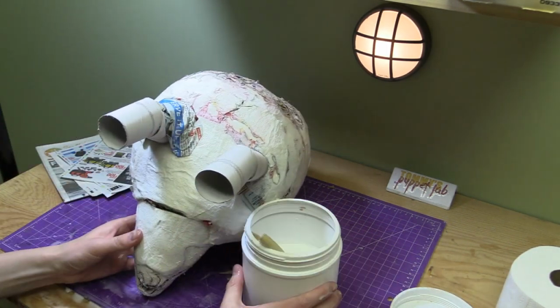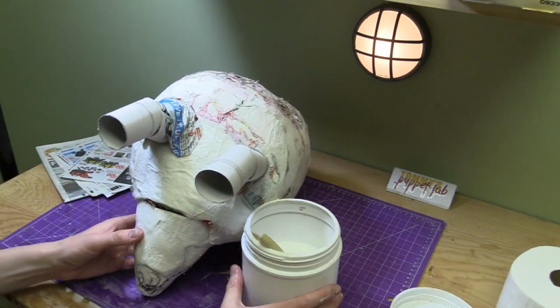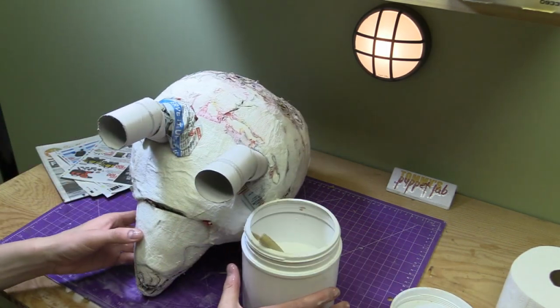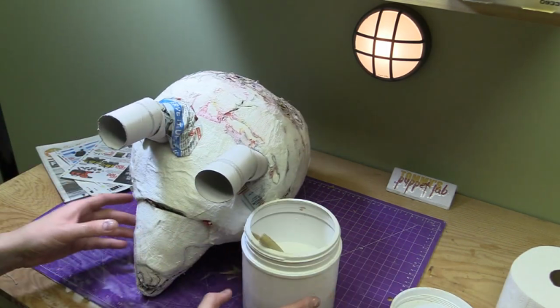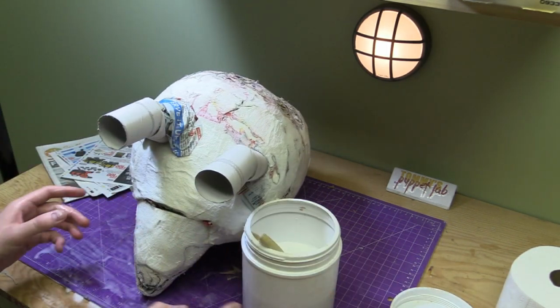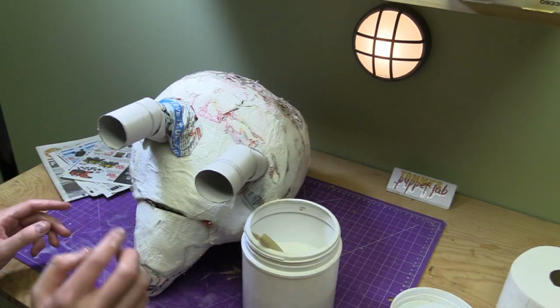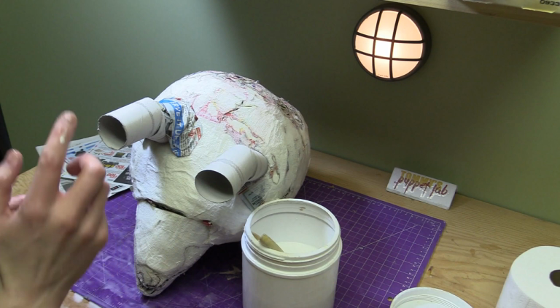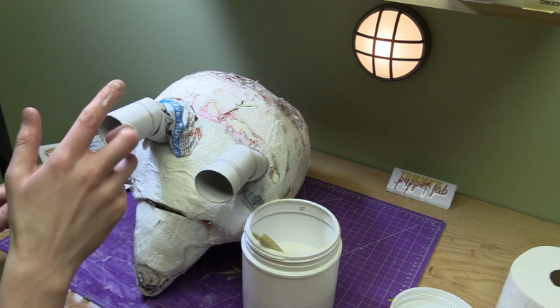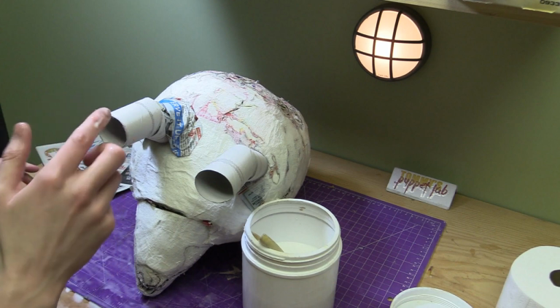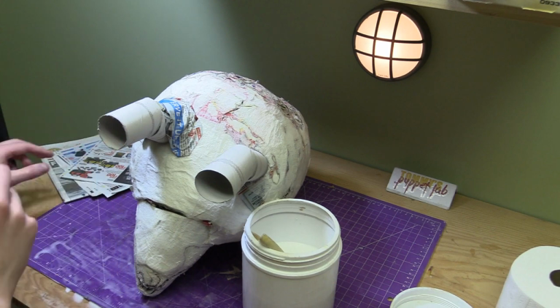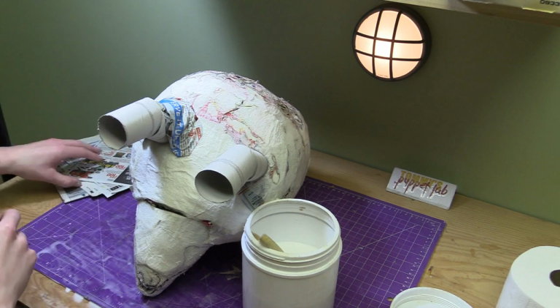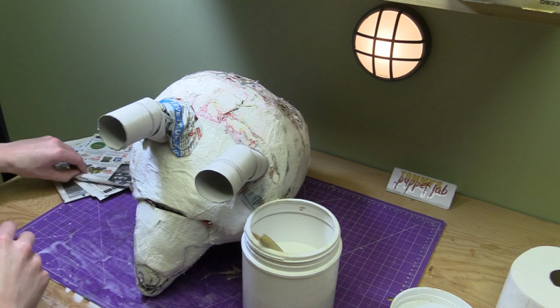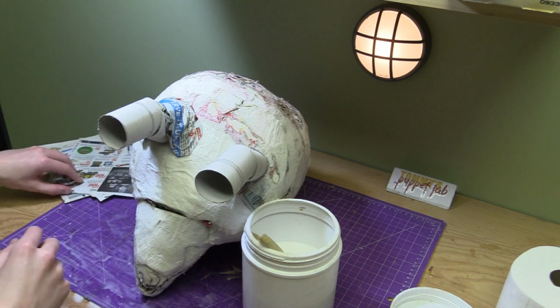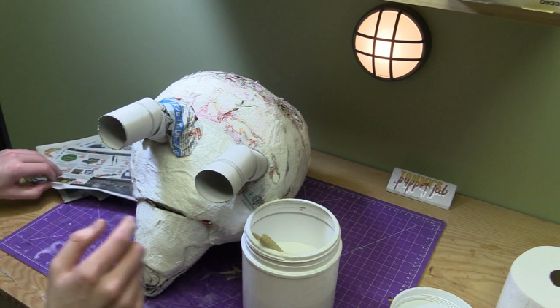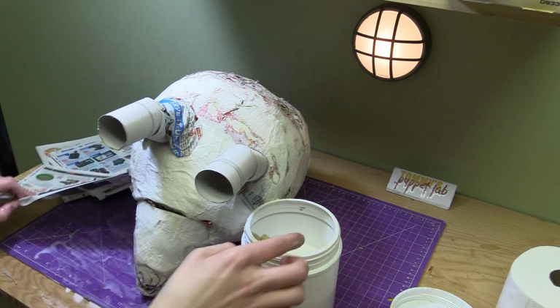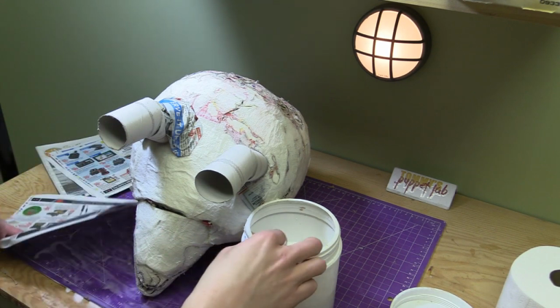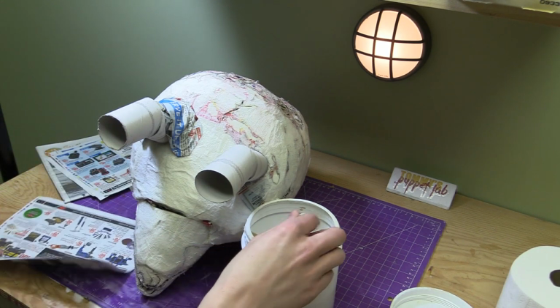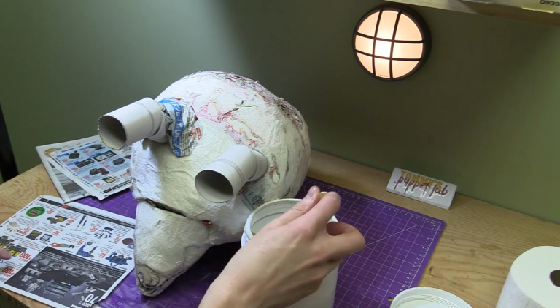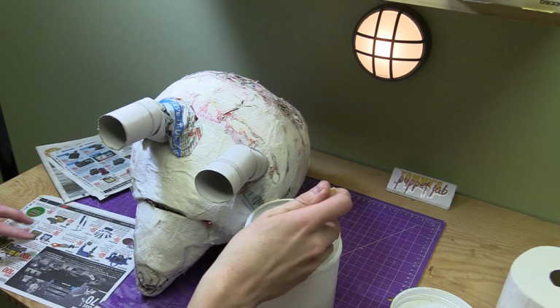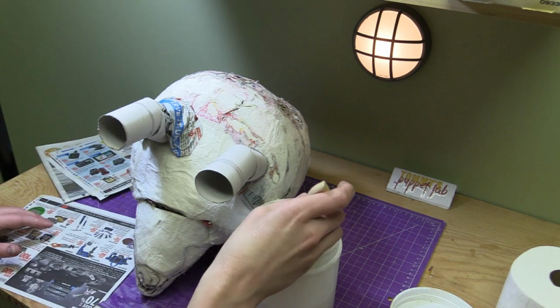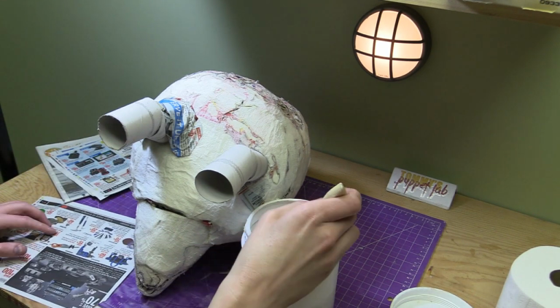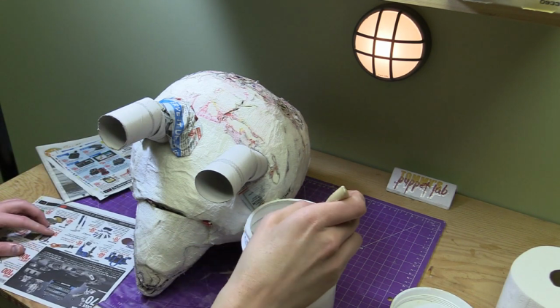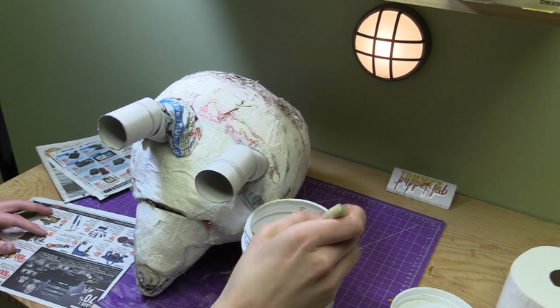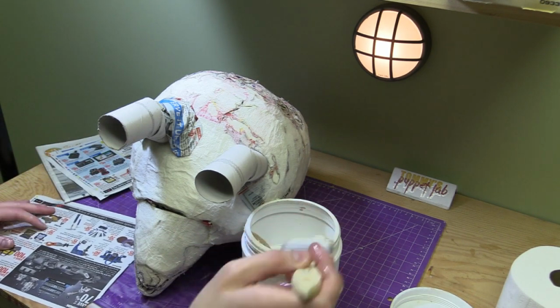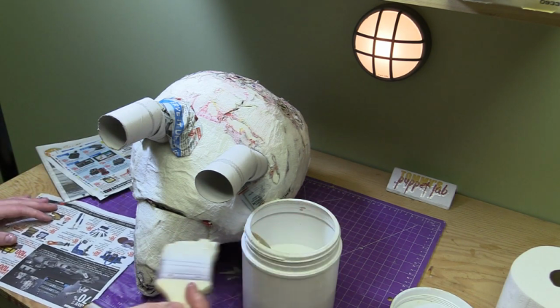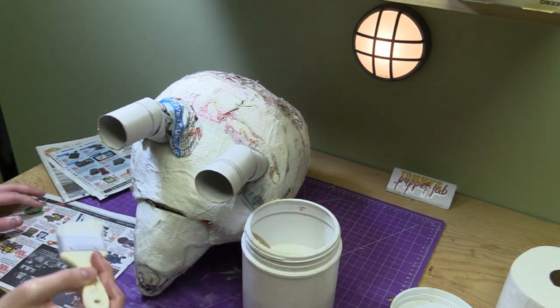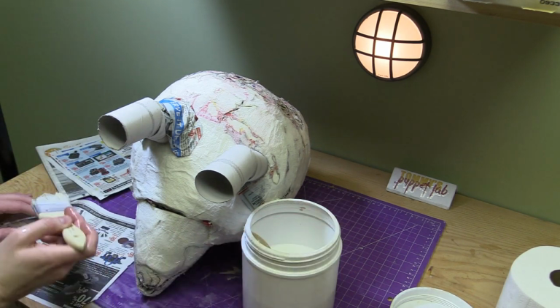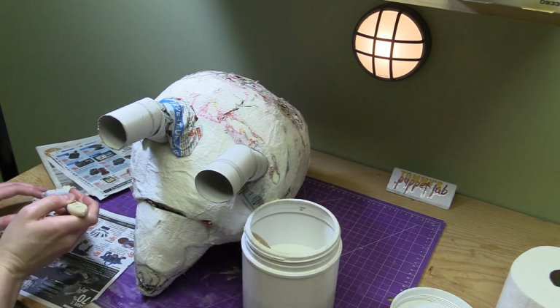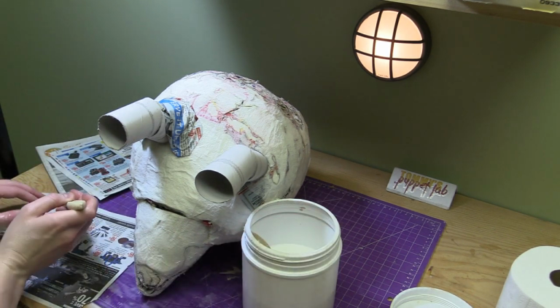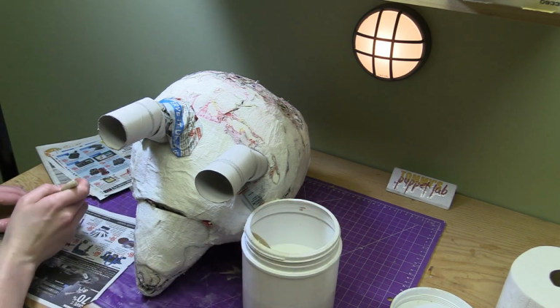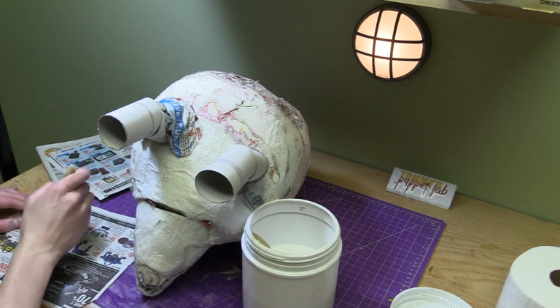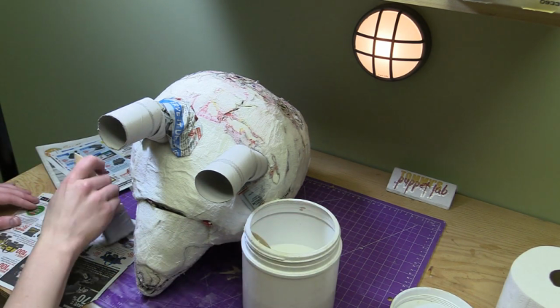Right now we're just going to wrap some newspaper around the frame to make the legs.